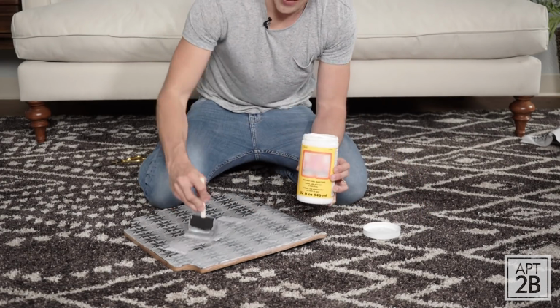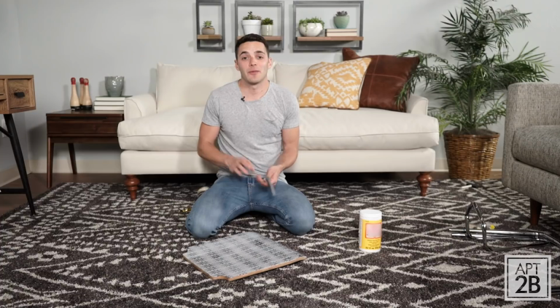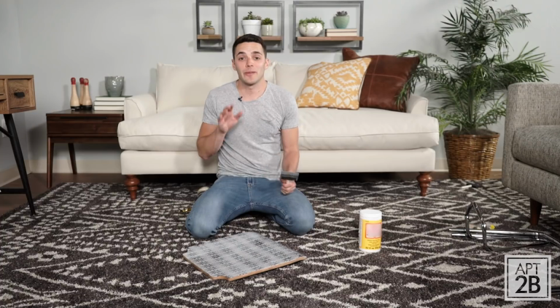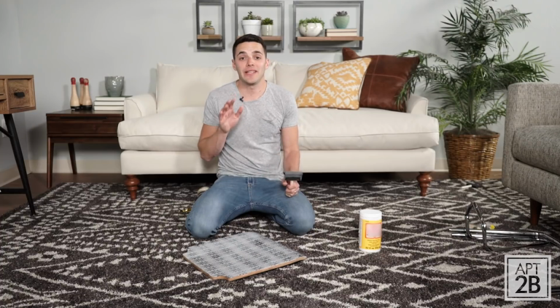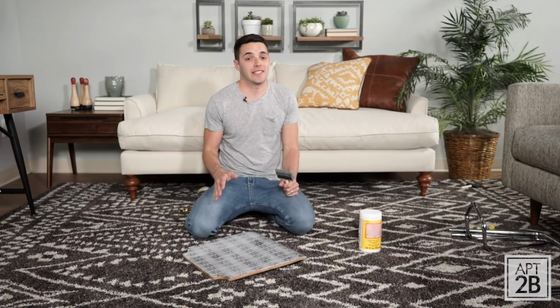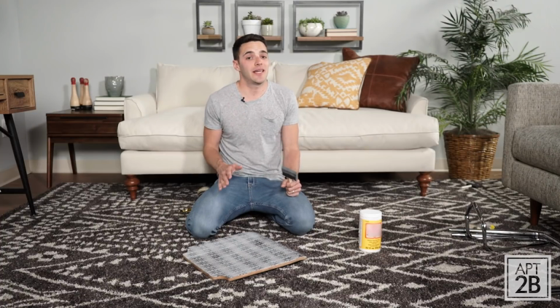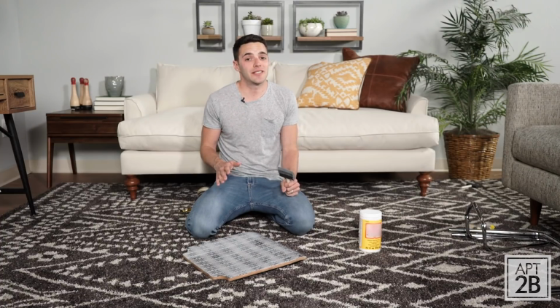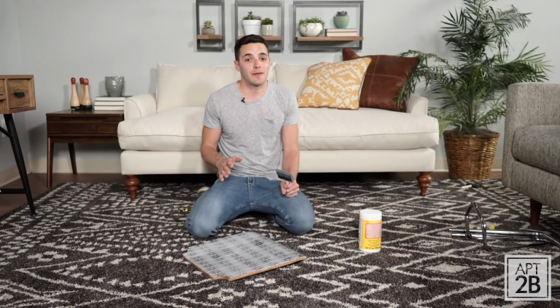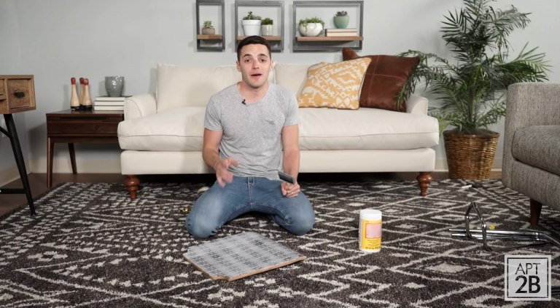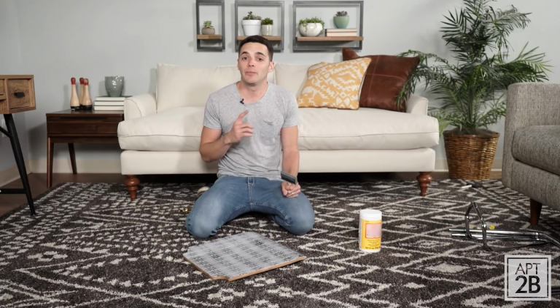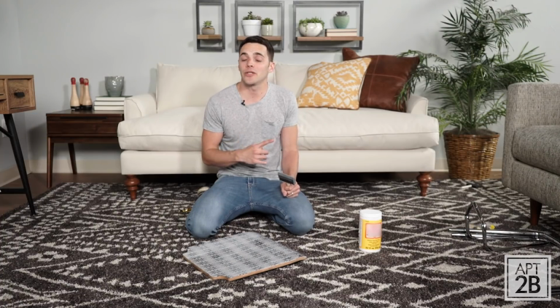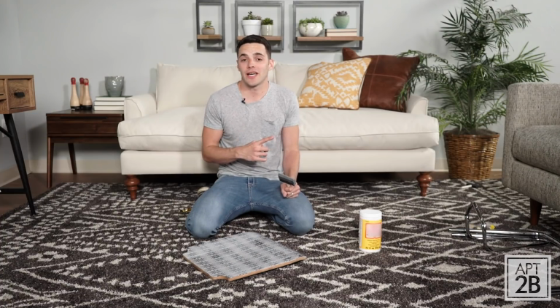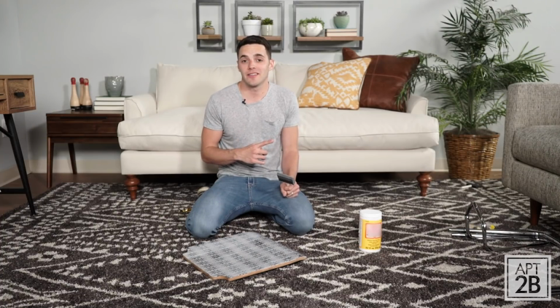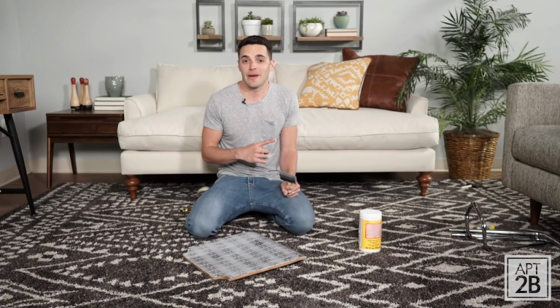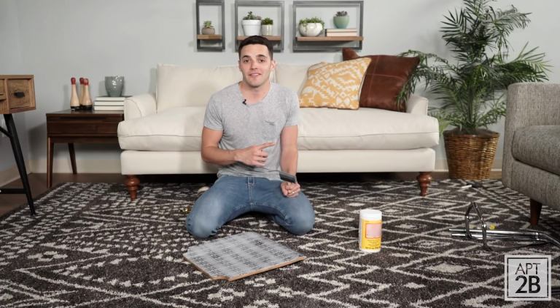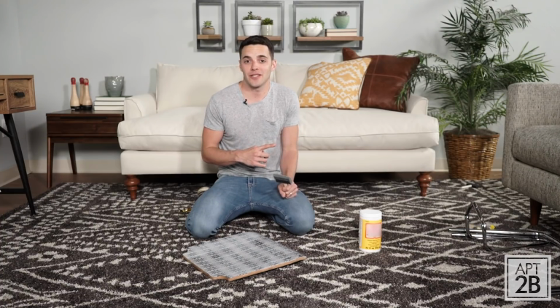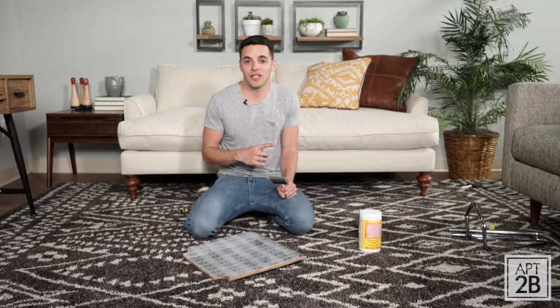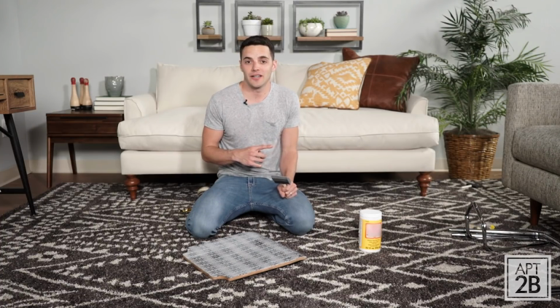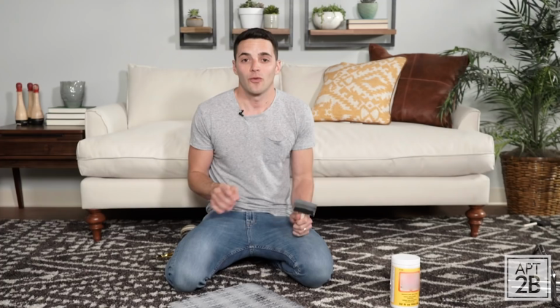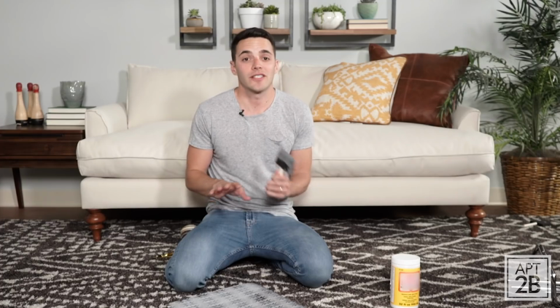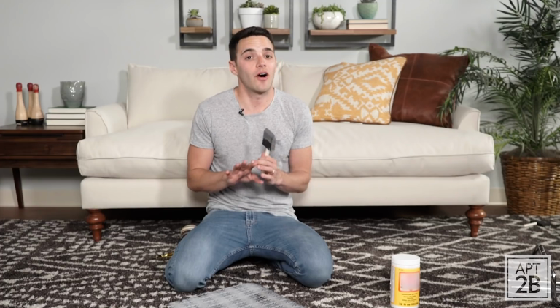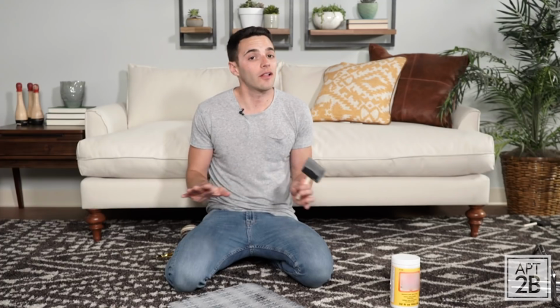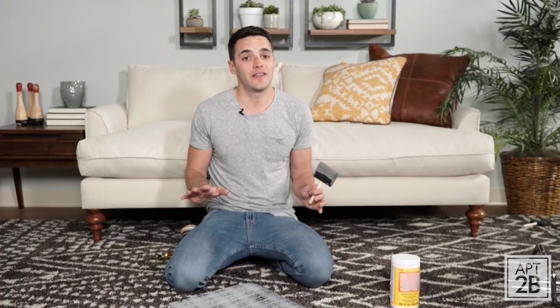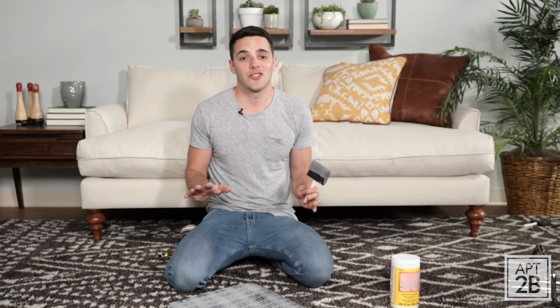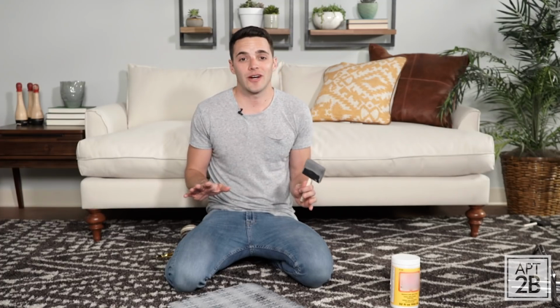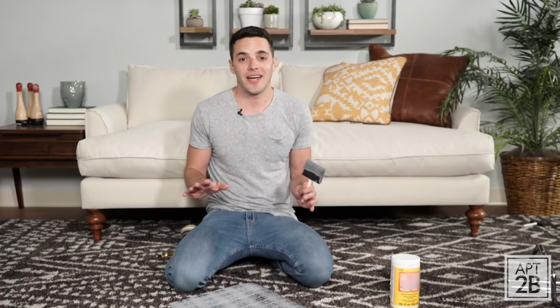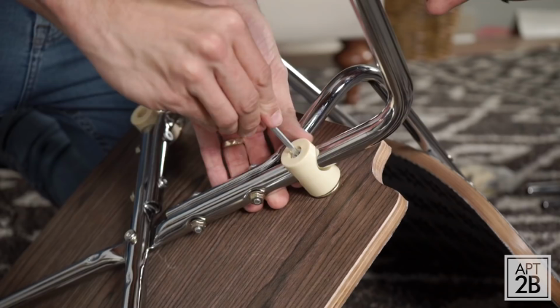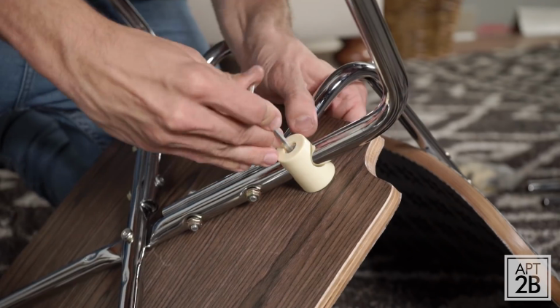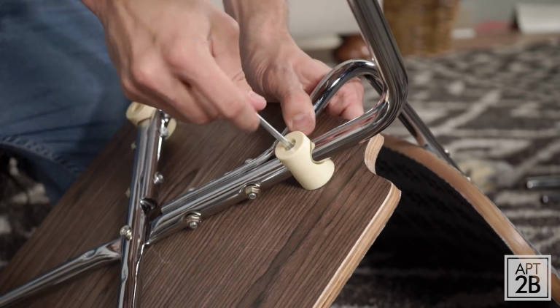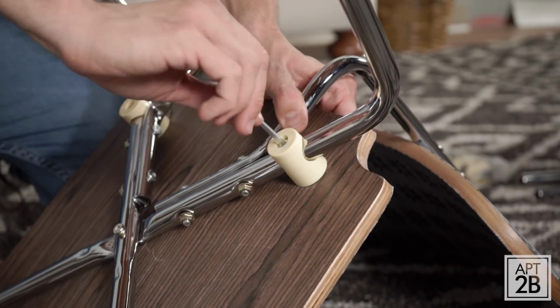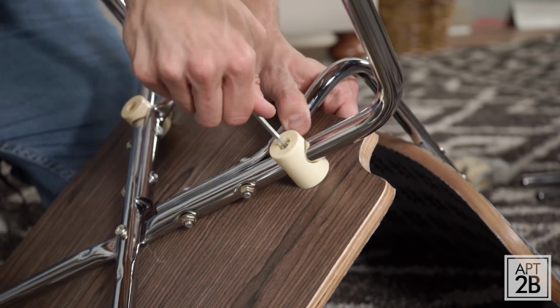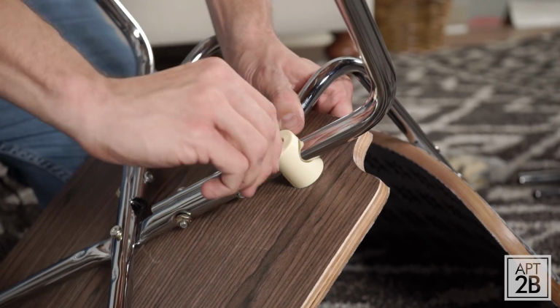I'm going to repeat this same step on both sides of the back of my chair. Once all of it is dry, it's time to assemble.